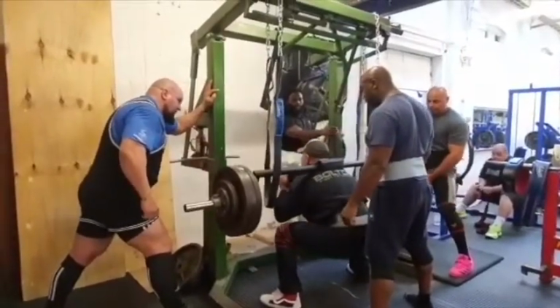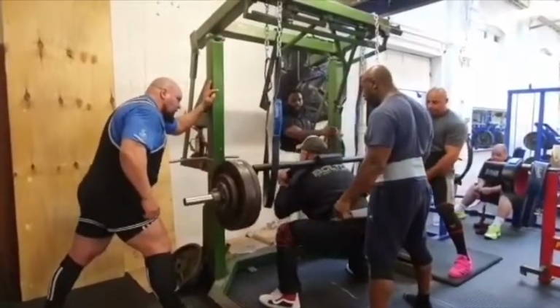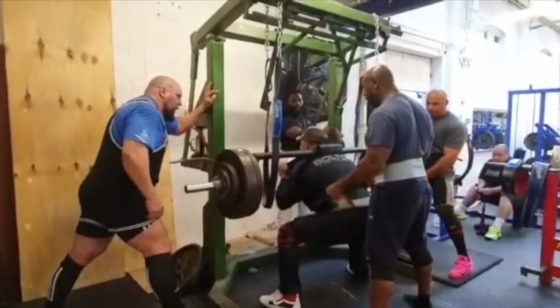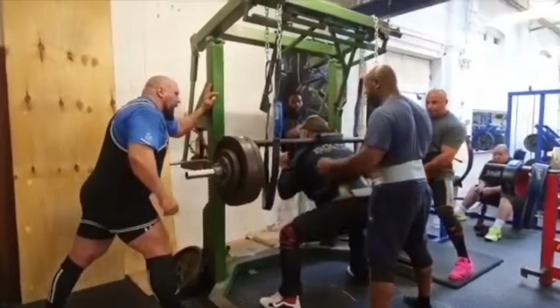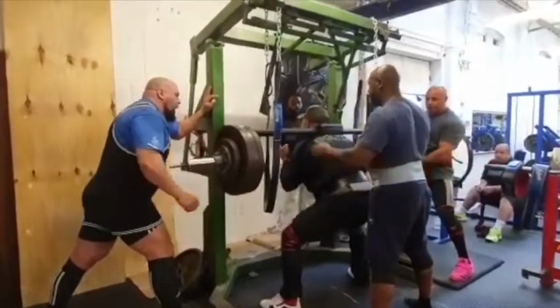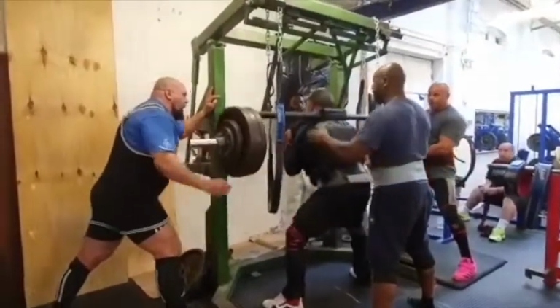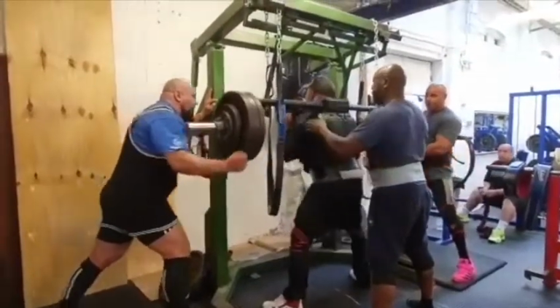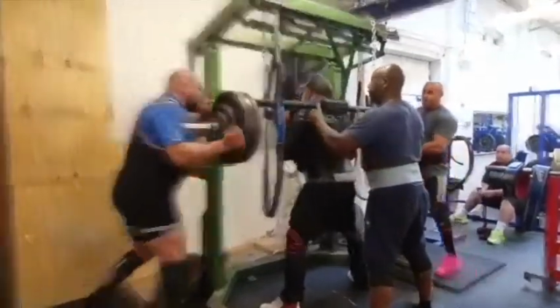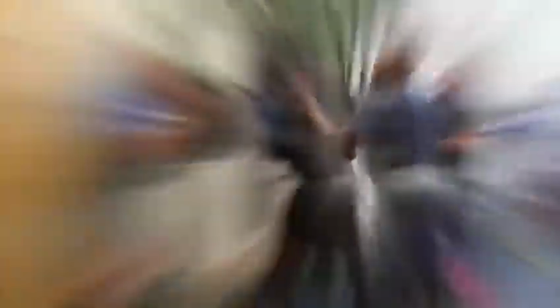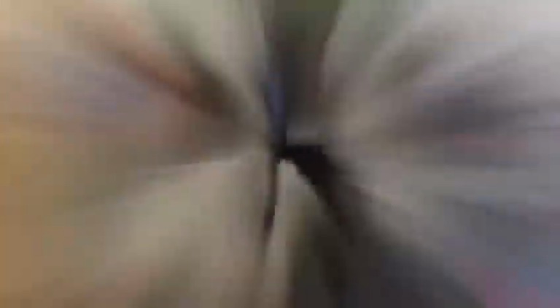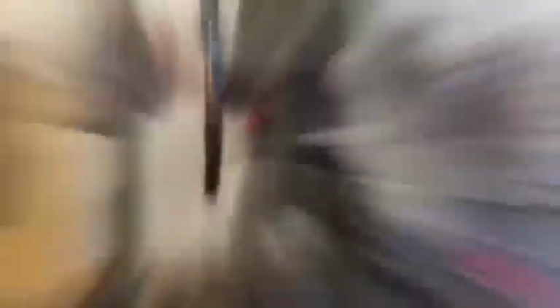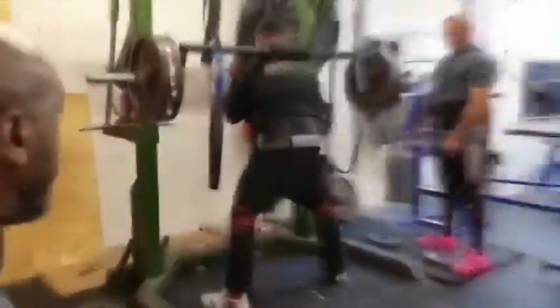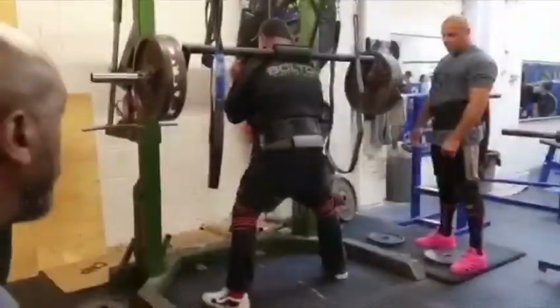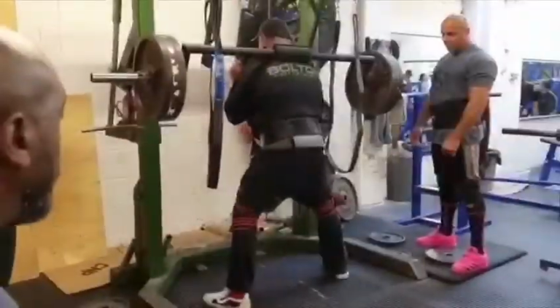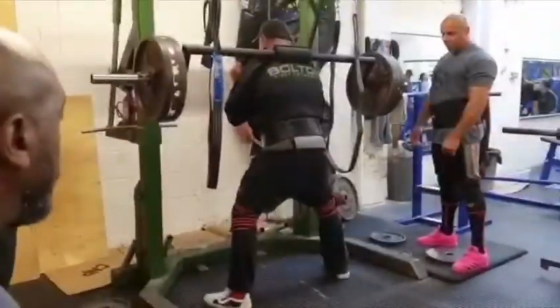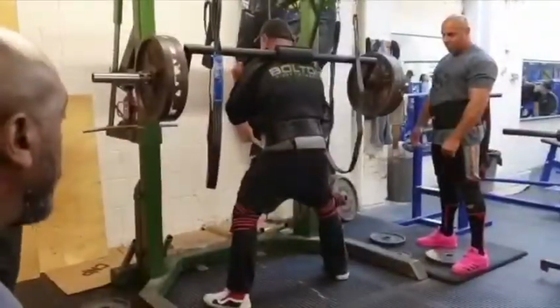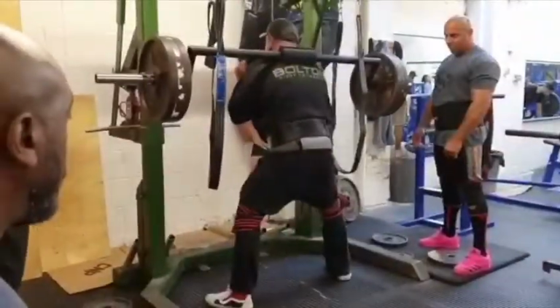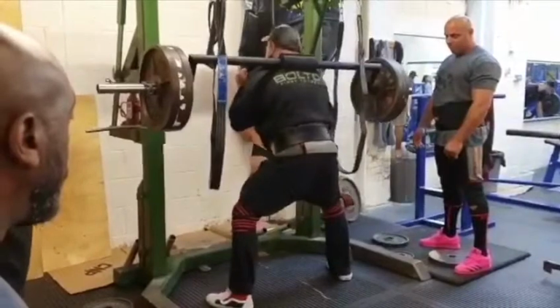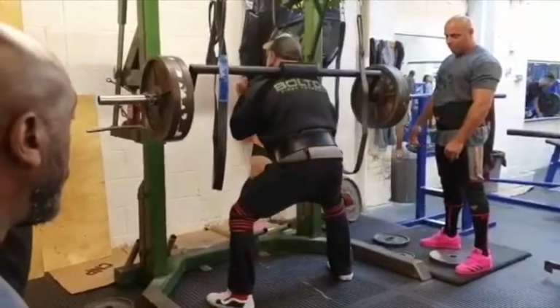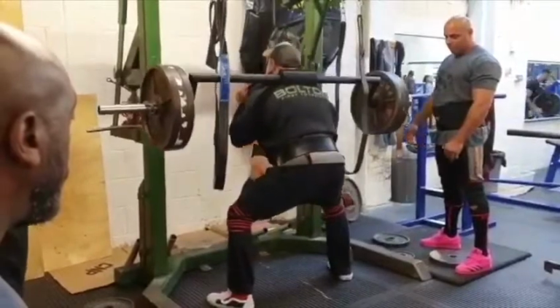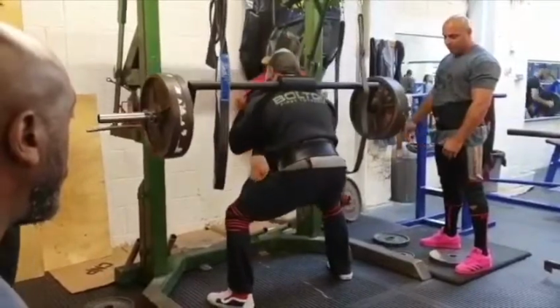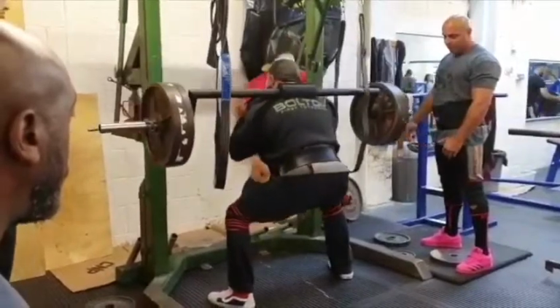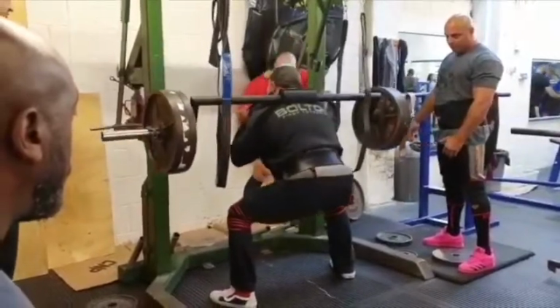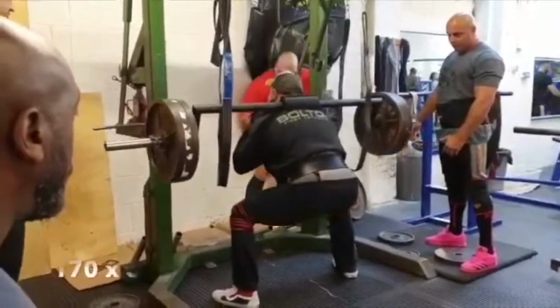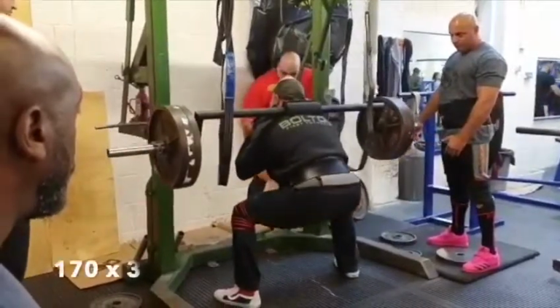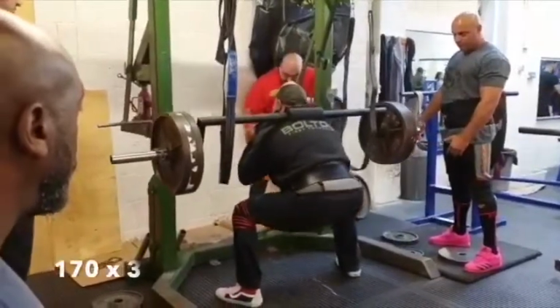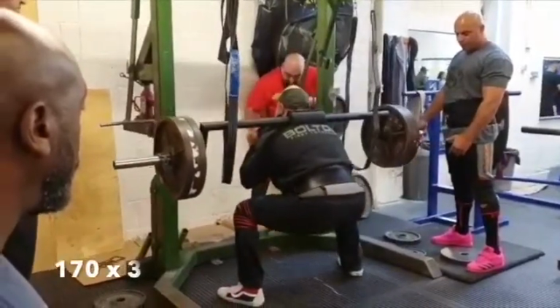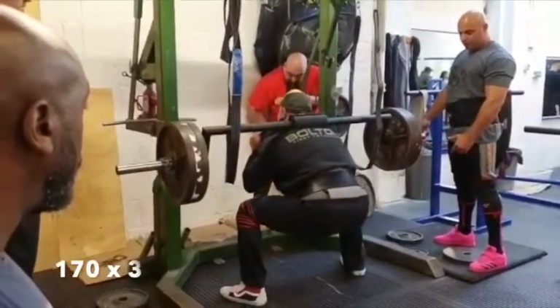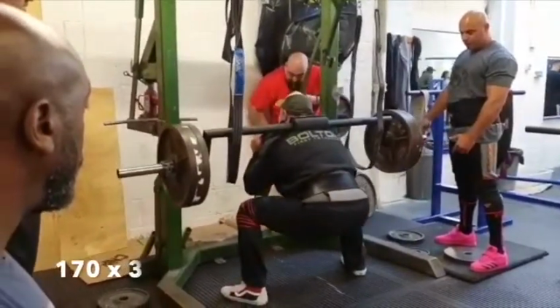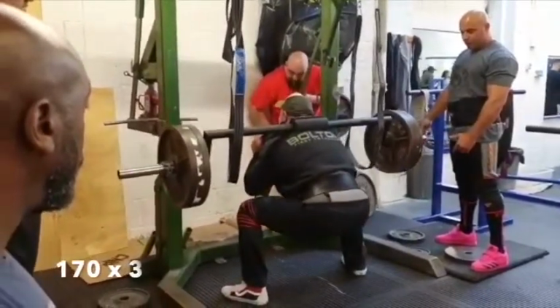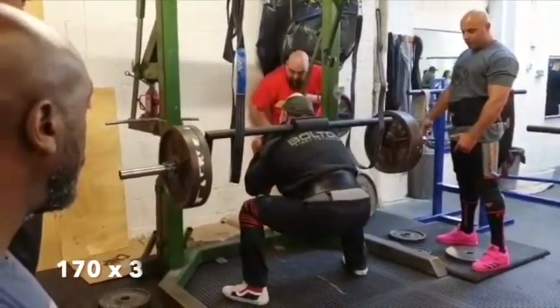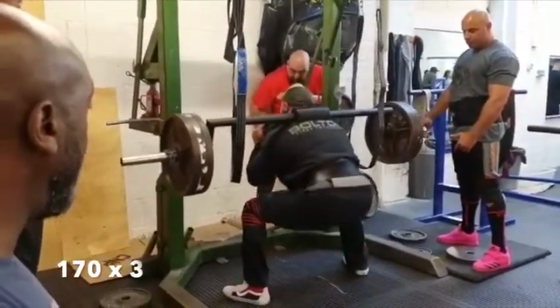Dropping down then to 170 for some threes with a little short pause at the bottom, trying to get as close as possible.